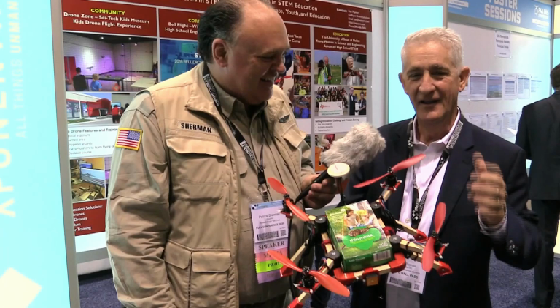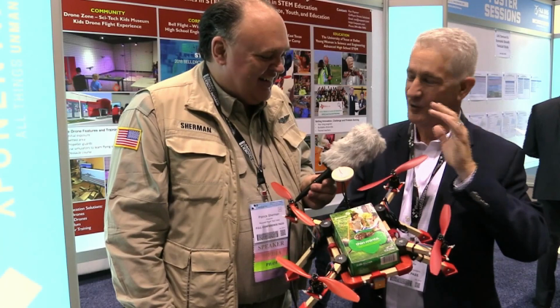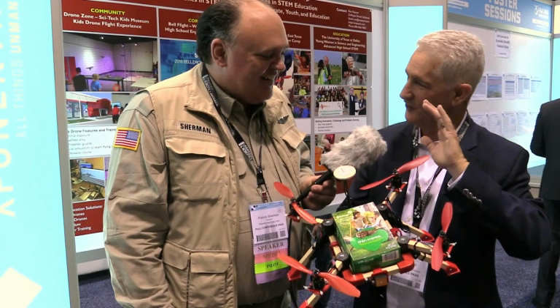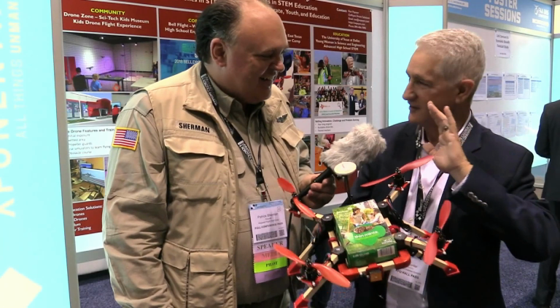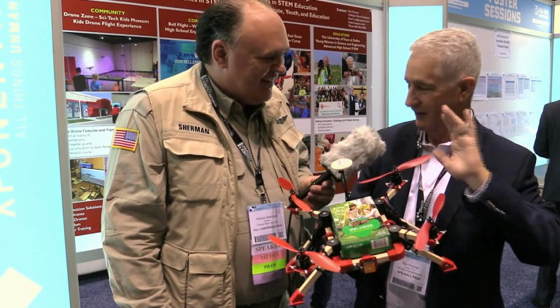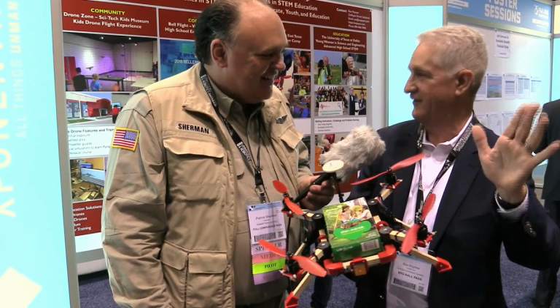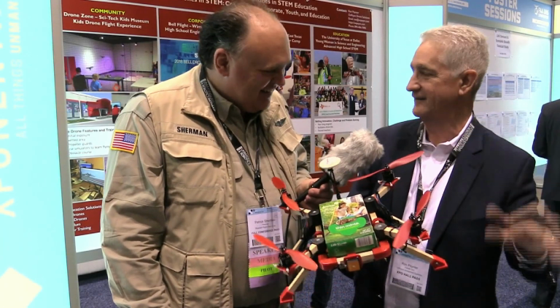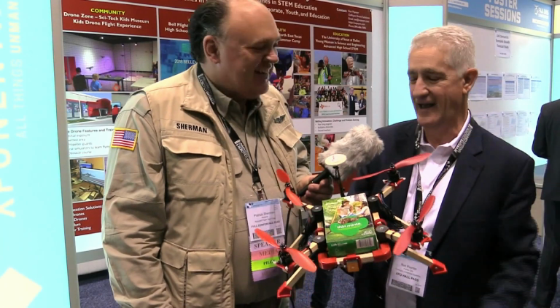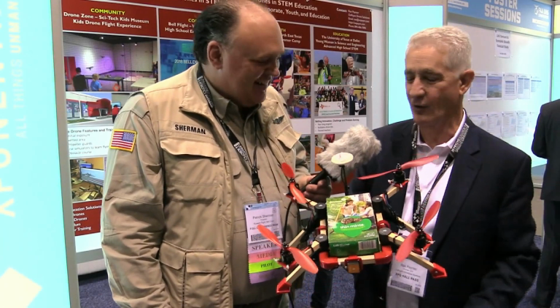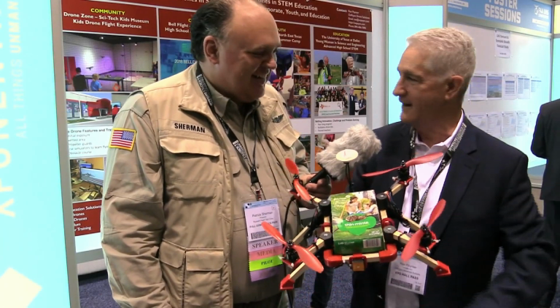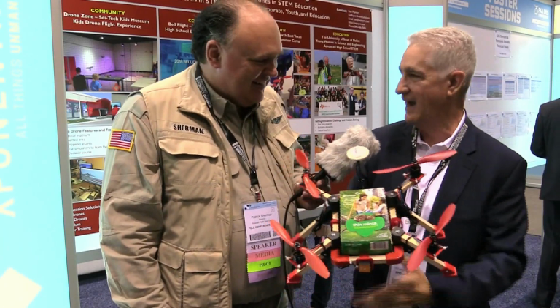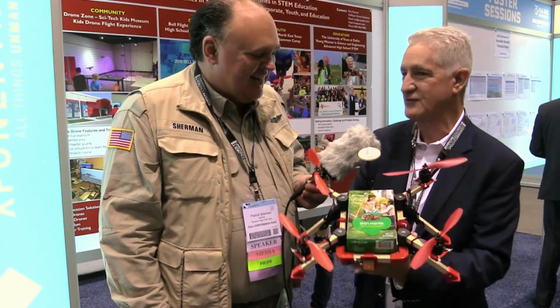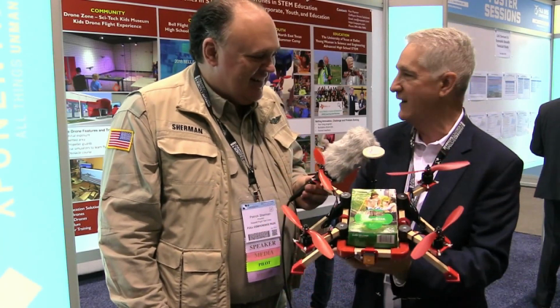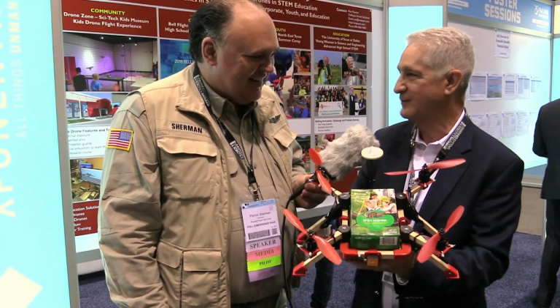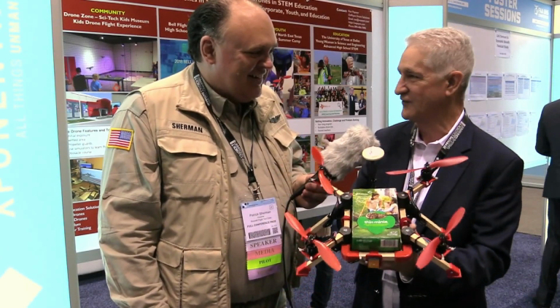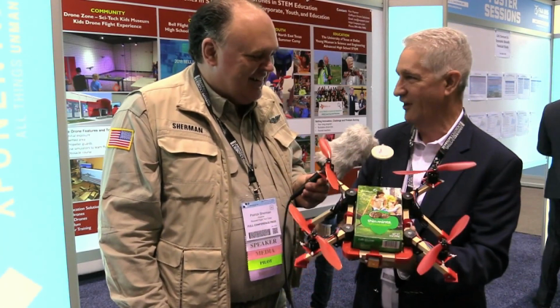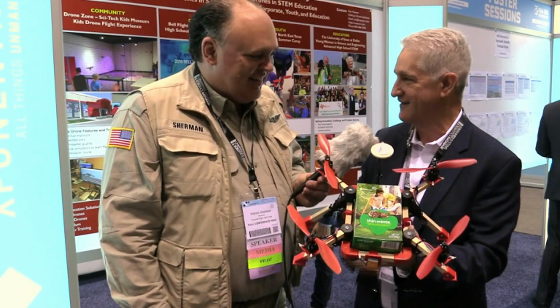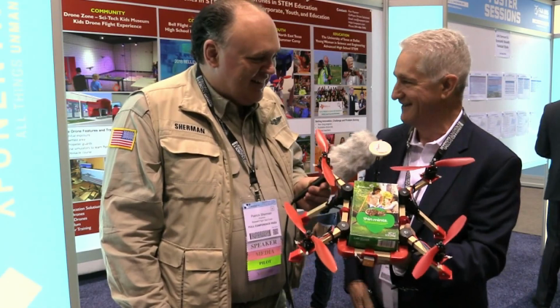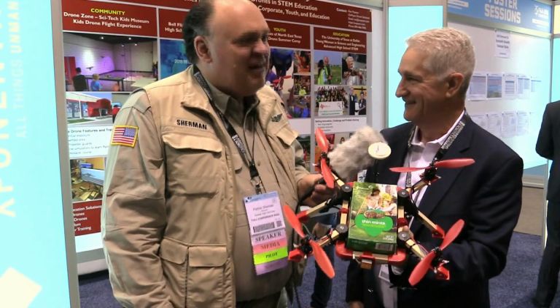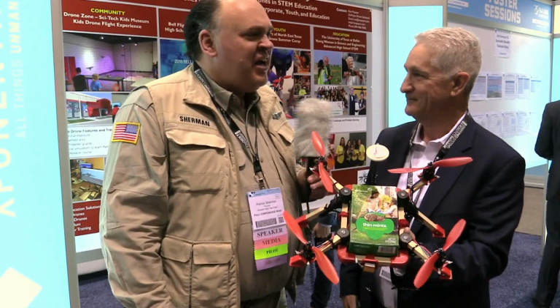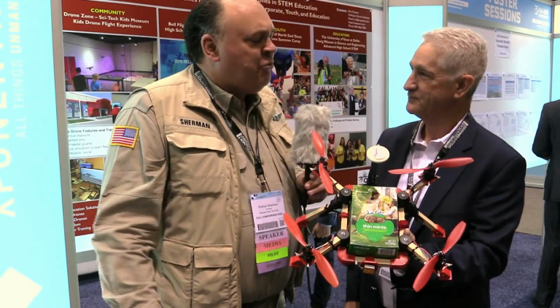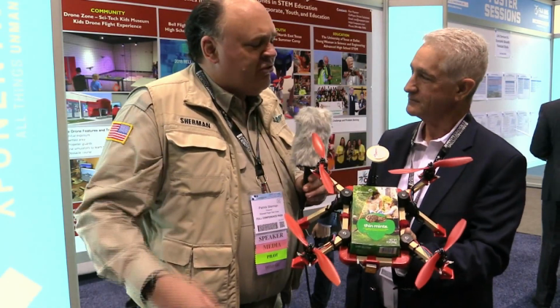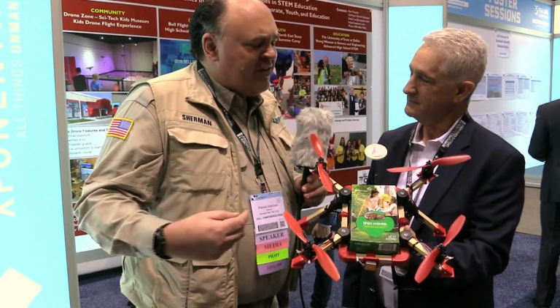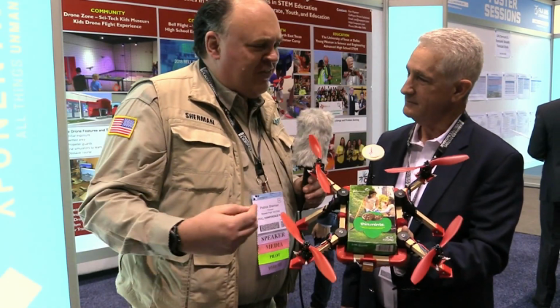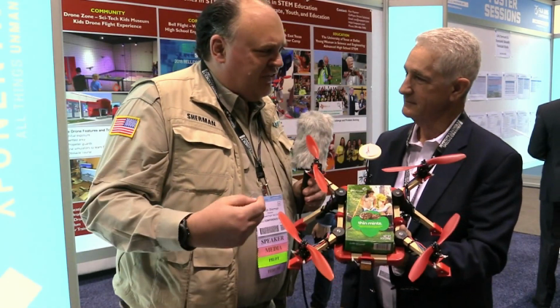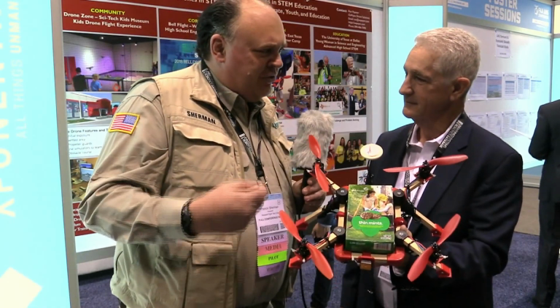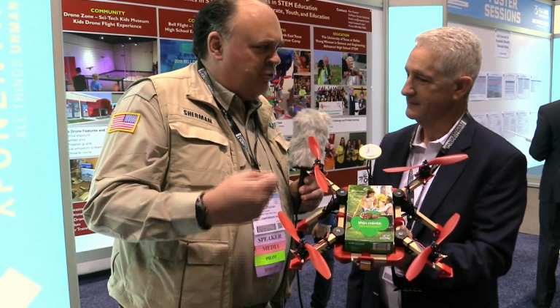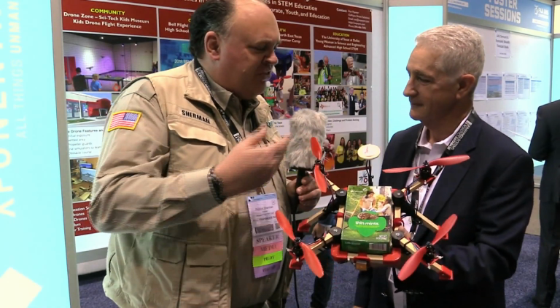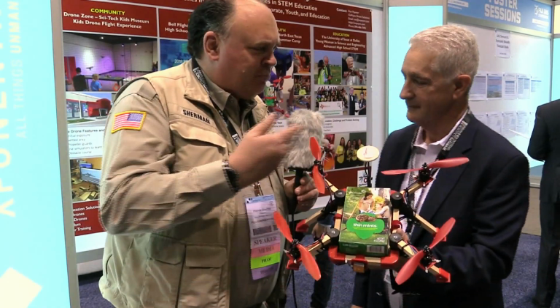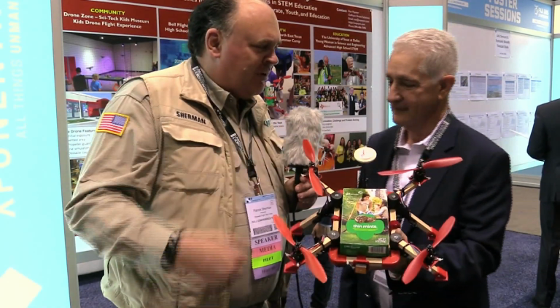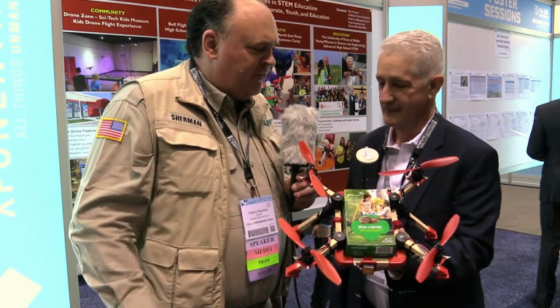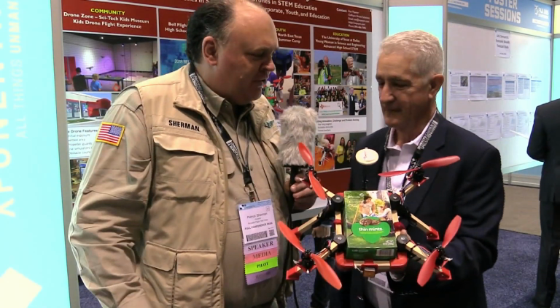The girls just loved it. They had a great time — it was a great experience for all of us. So what sort of other things do you do with this program of yours?